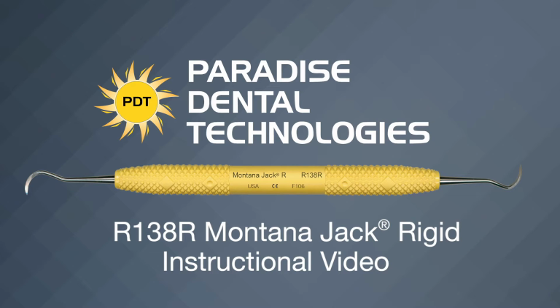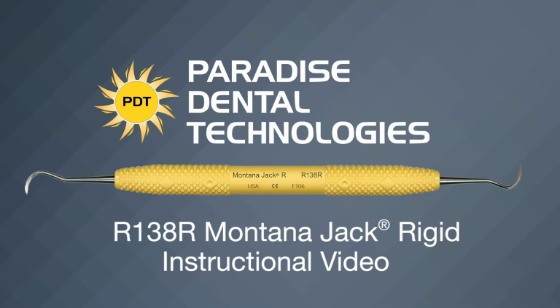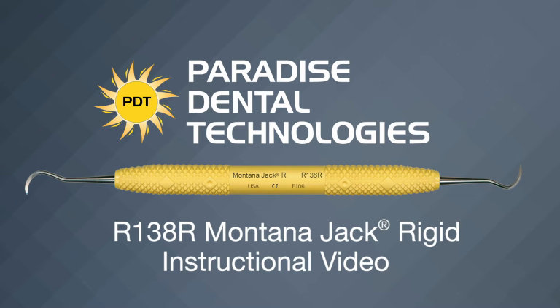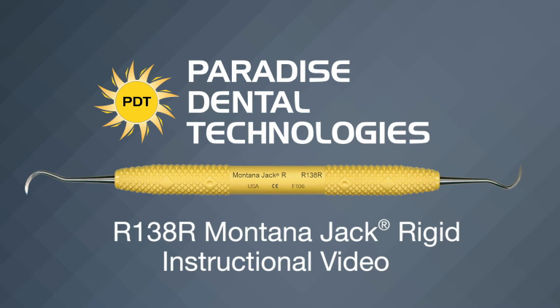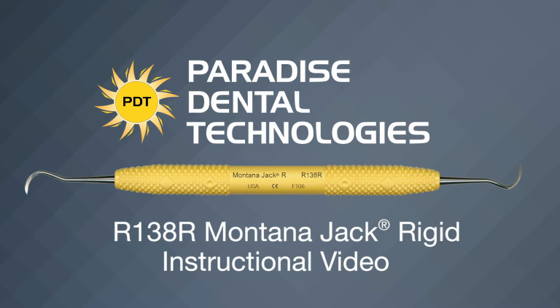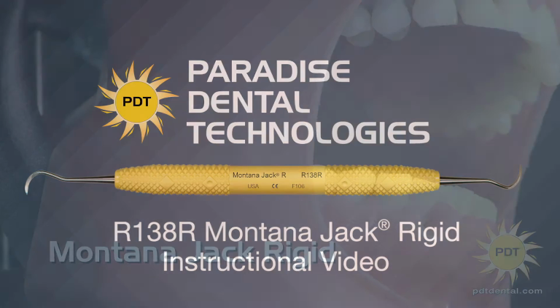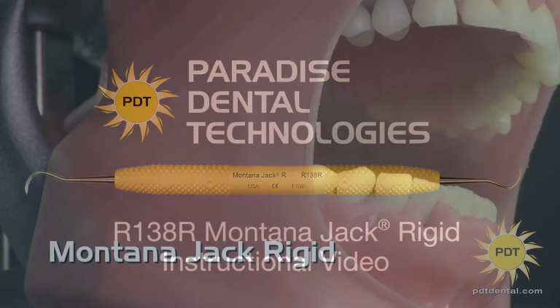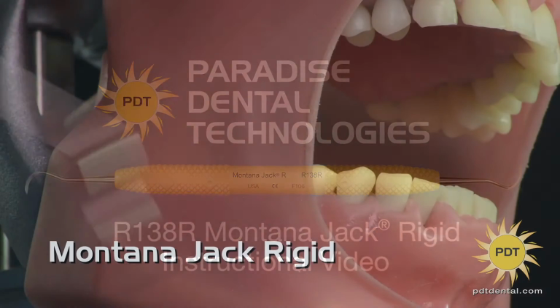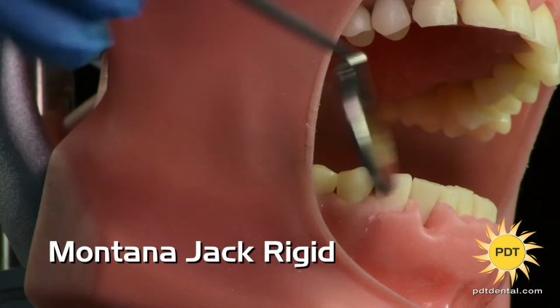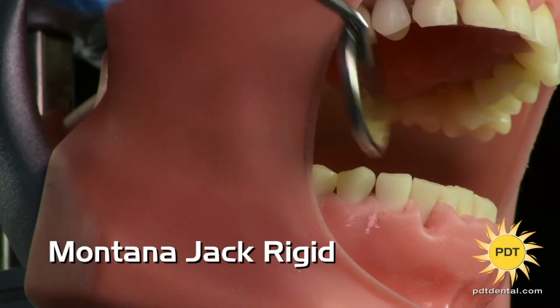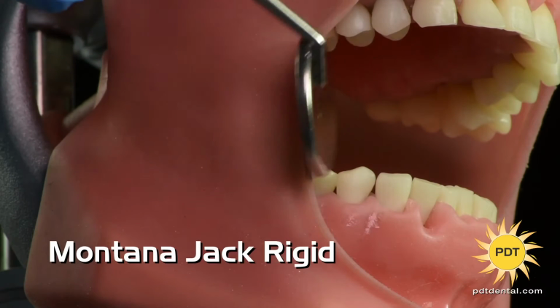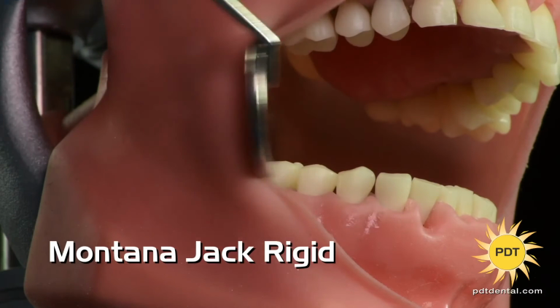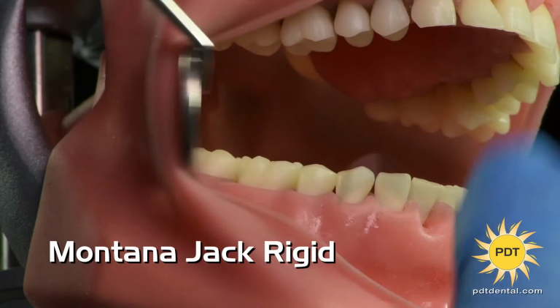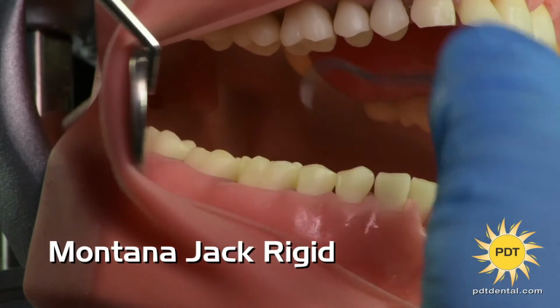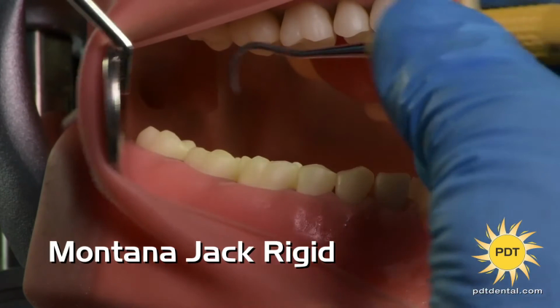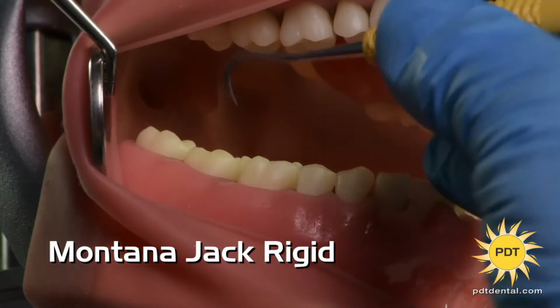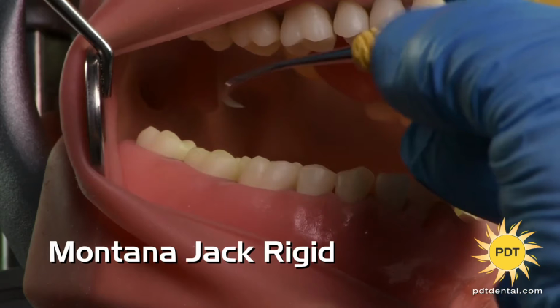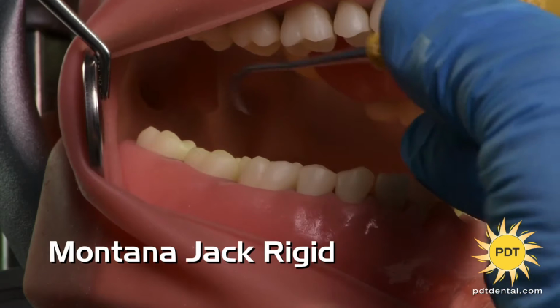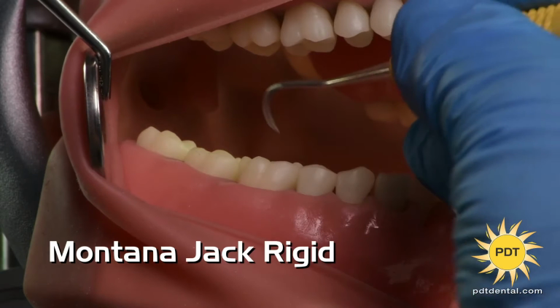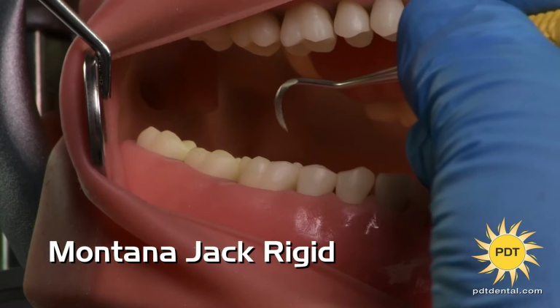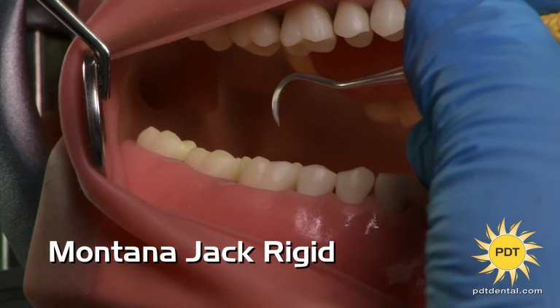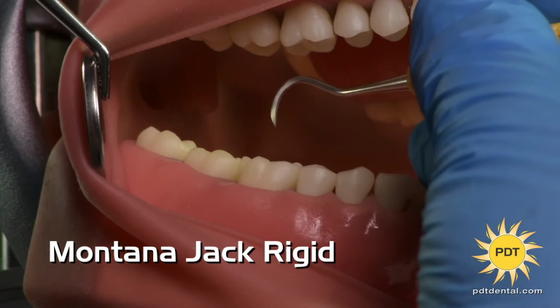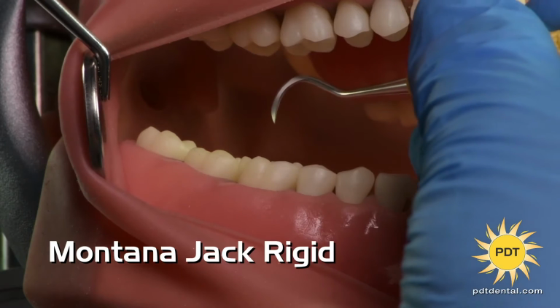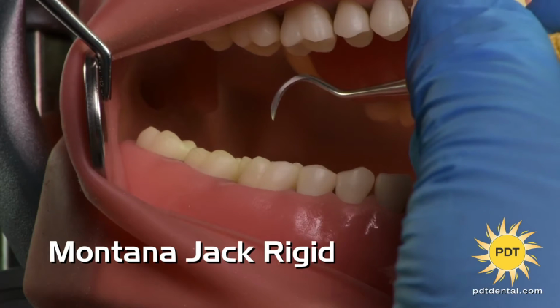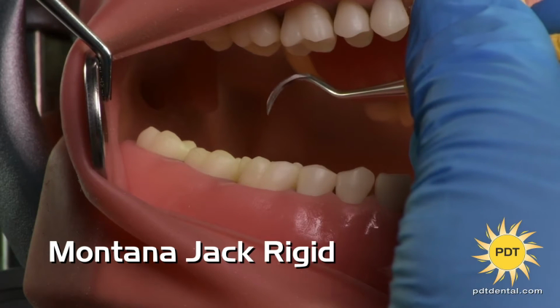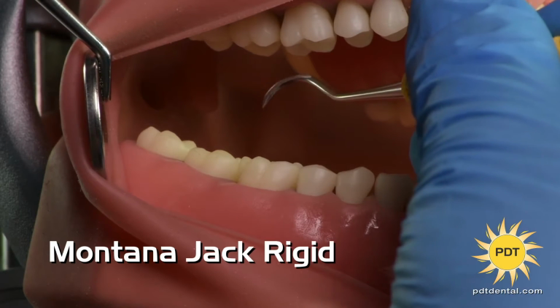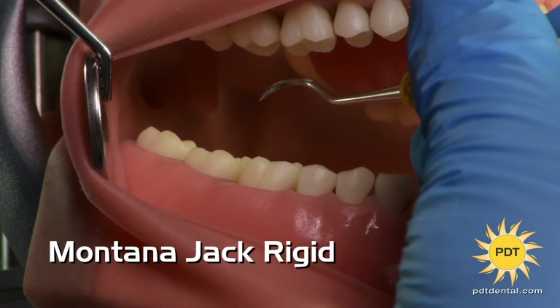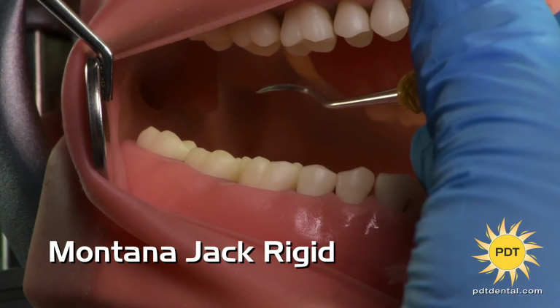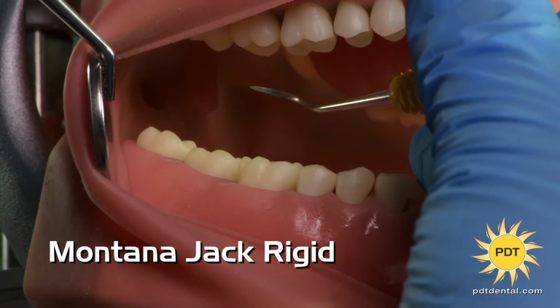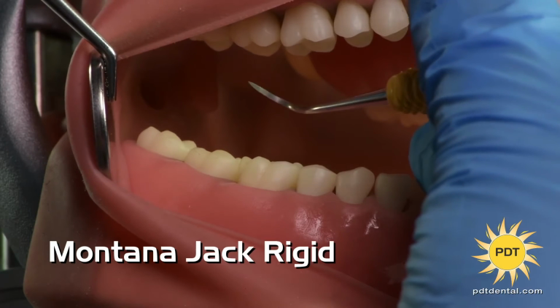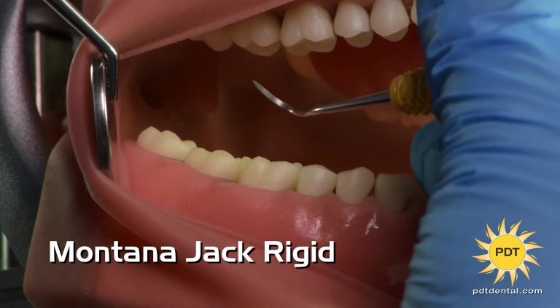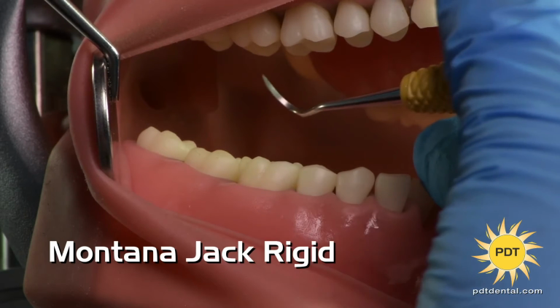Hi, I'm Wendy Bertels, RDH, and this is PDT's Montana Jack Rigid.